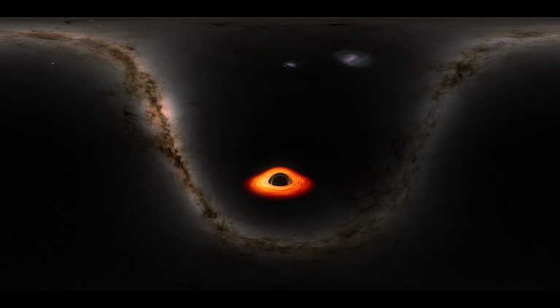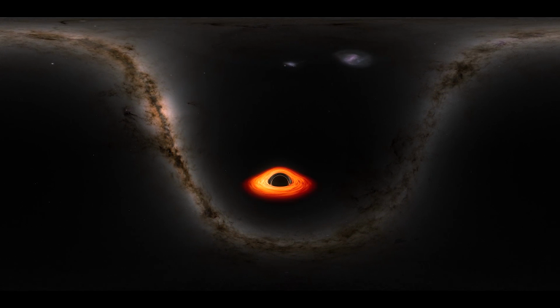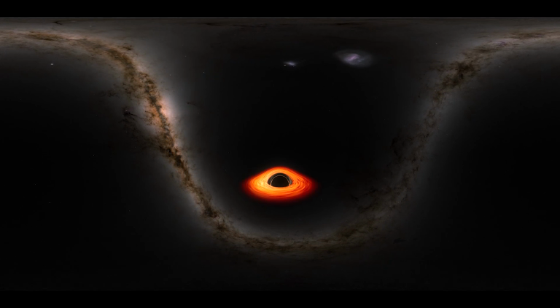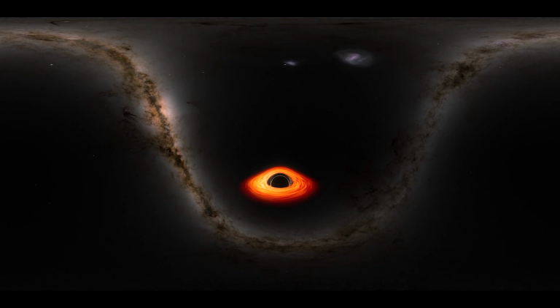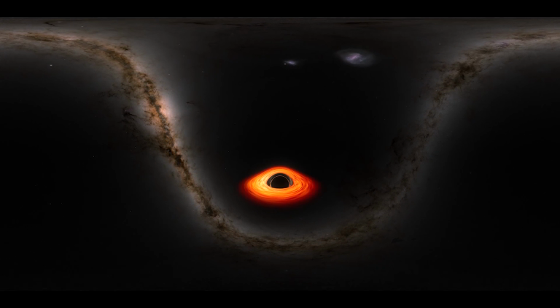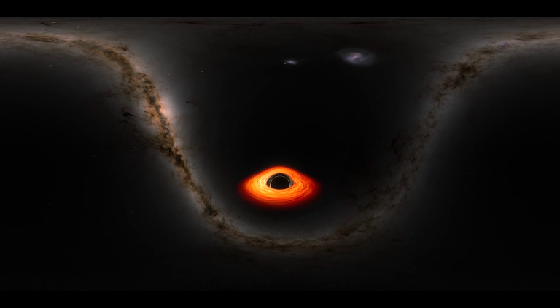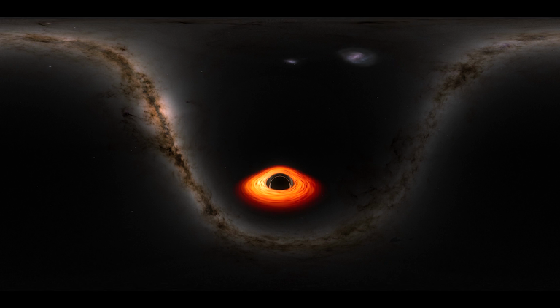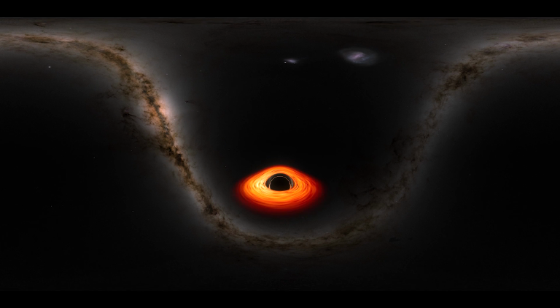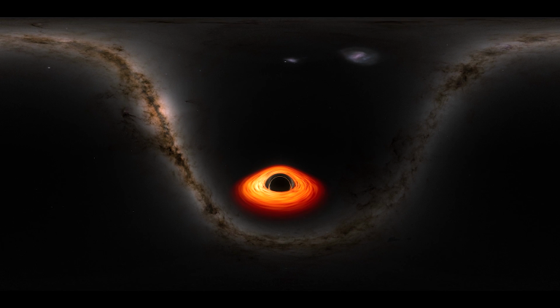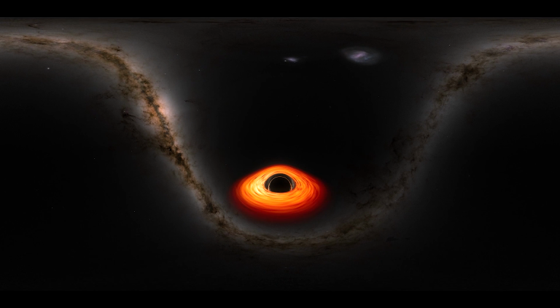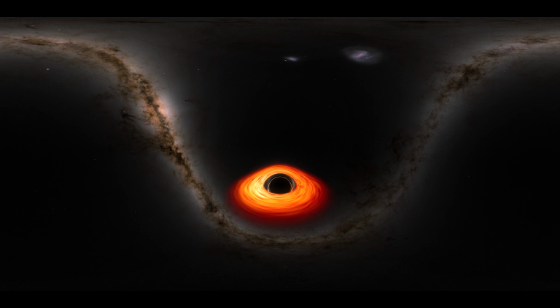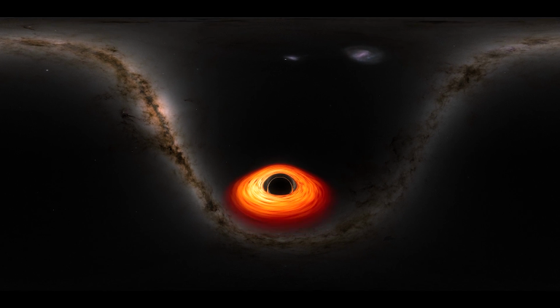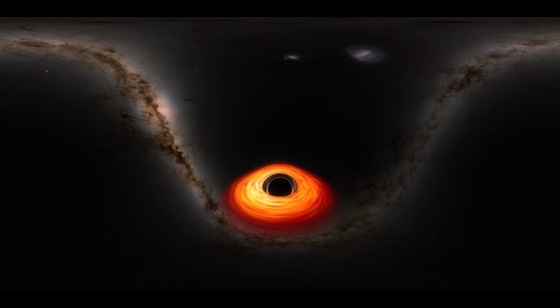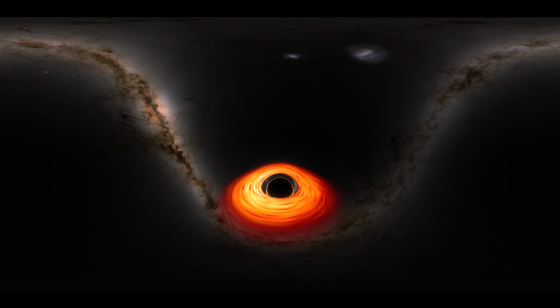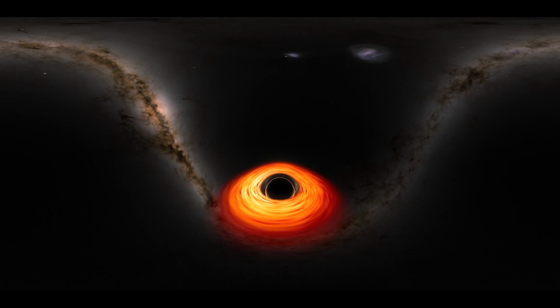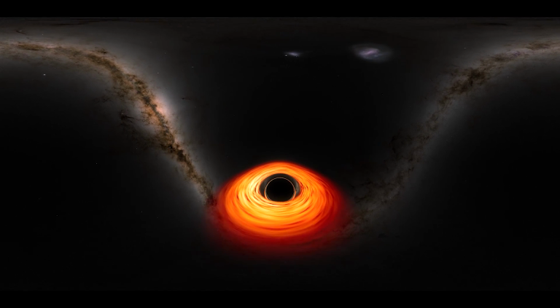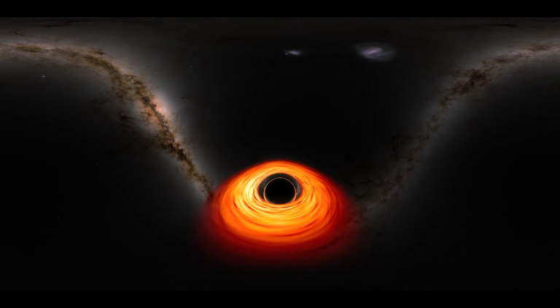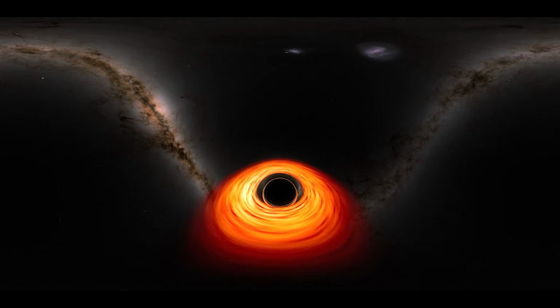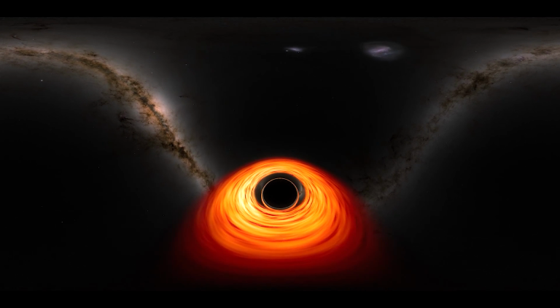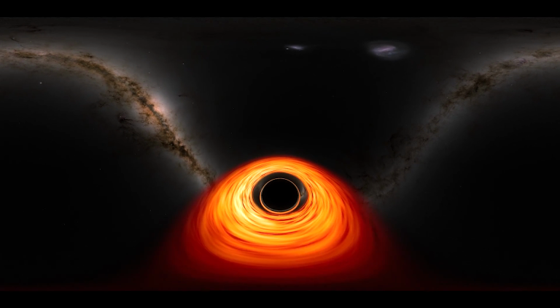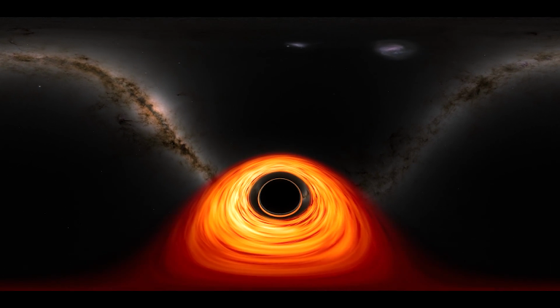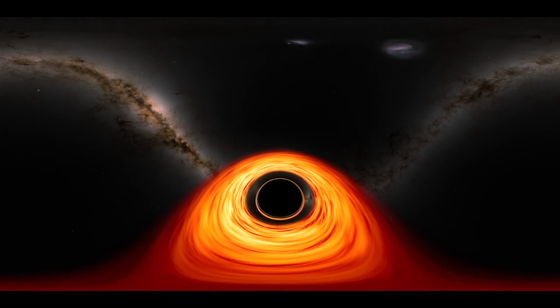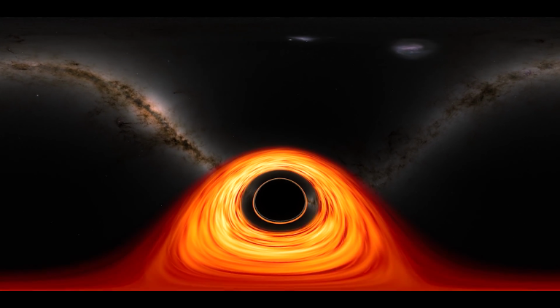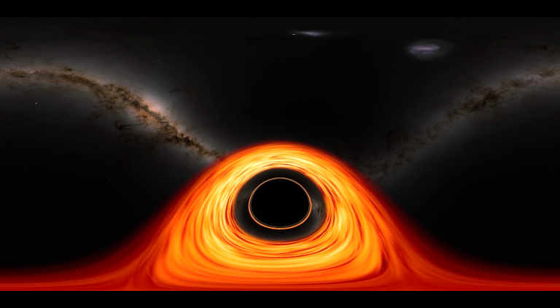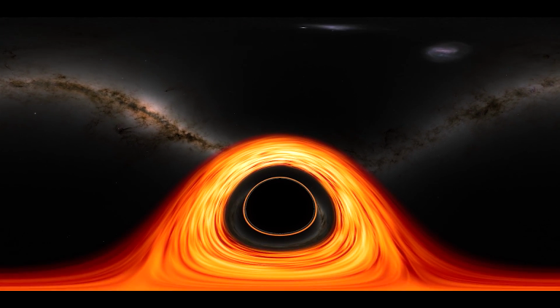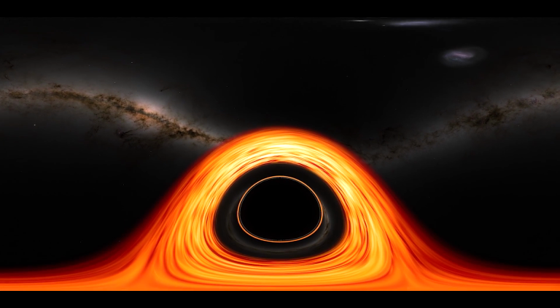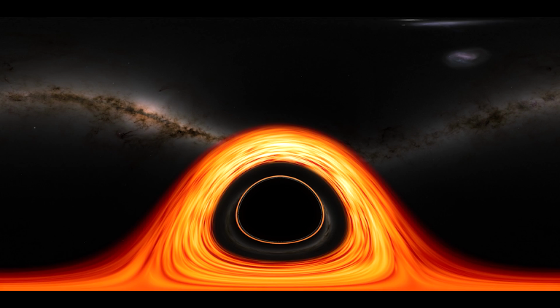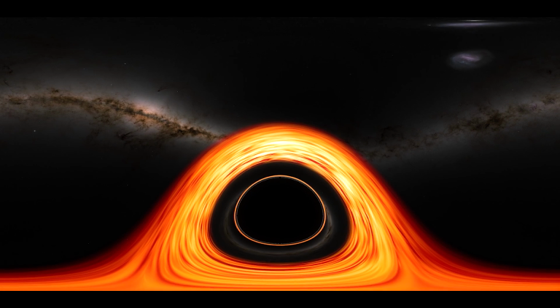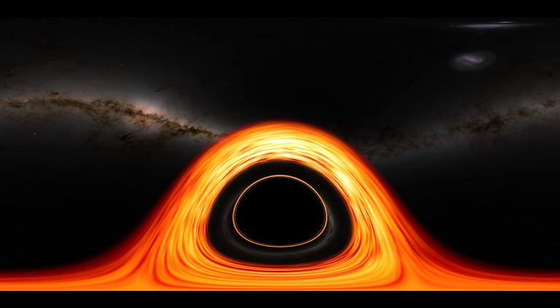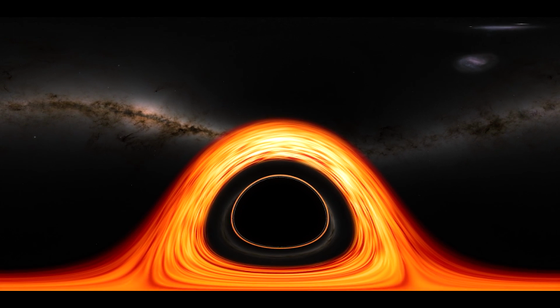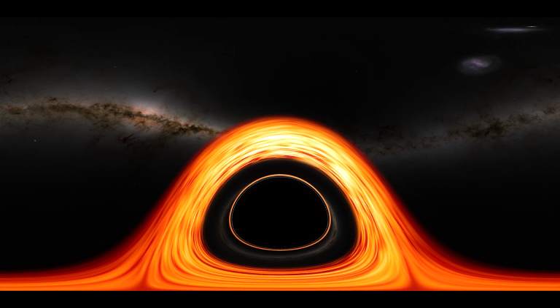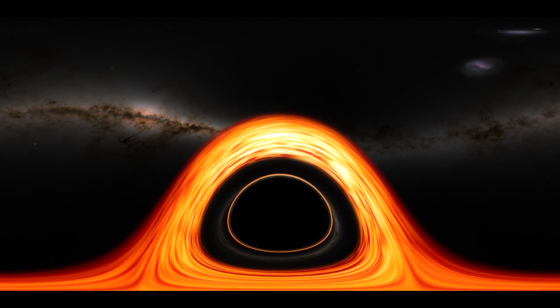The bright orange structure you'd see is an accretion disk surrounding the black hole. It's made of stars and matter slowly spiraling inward.